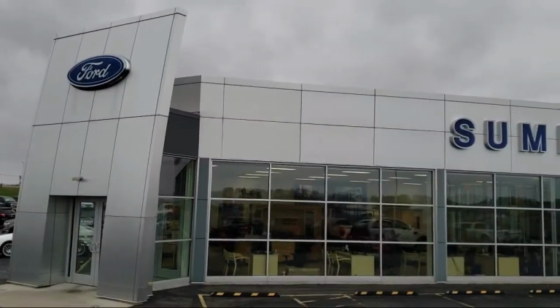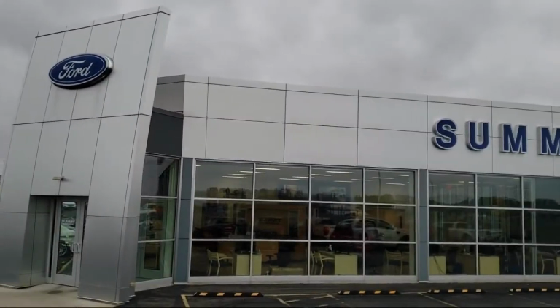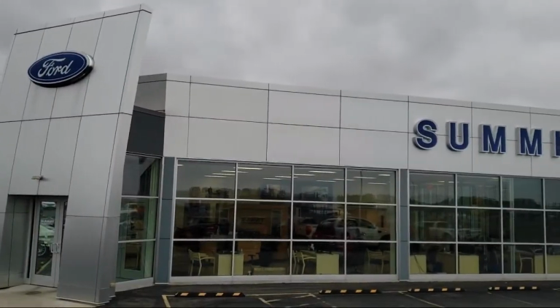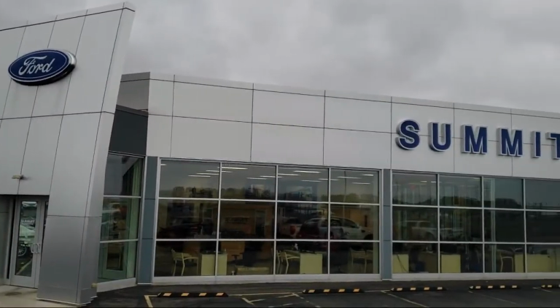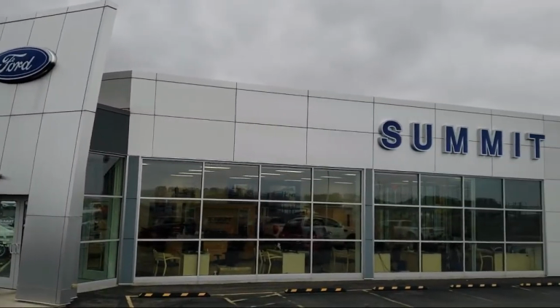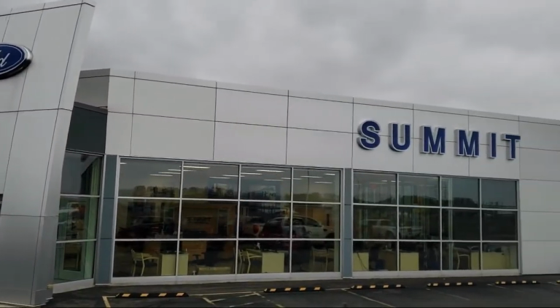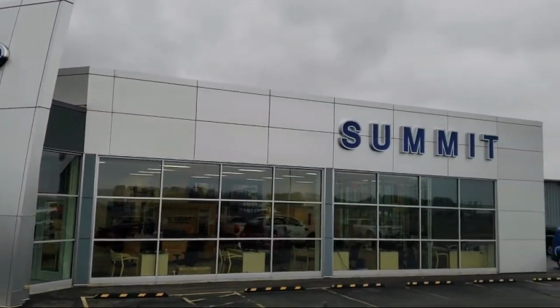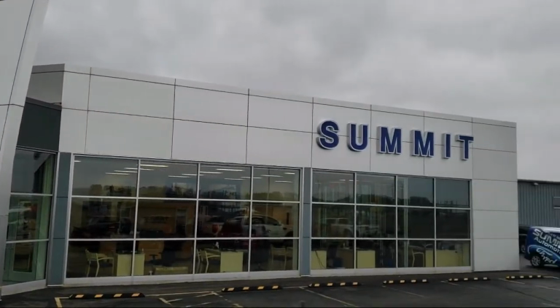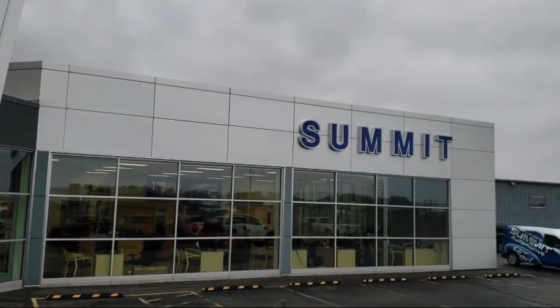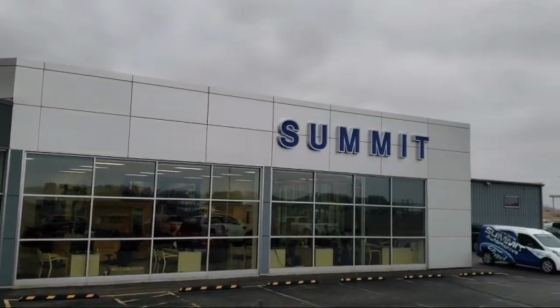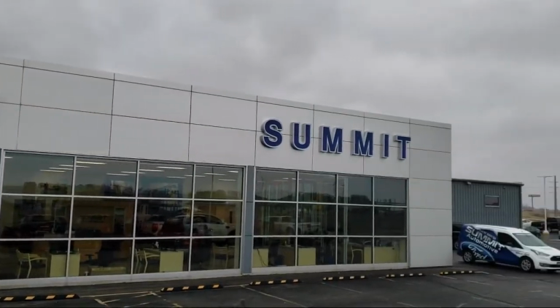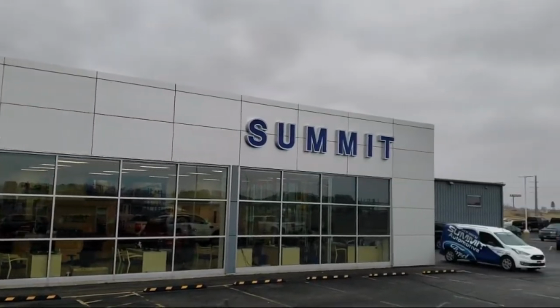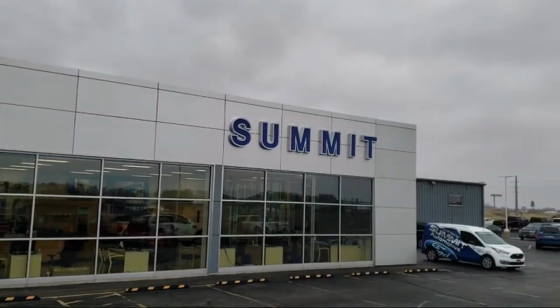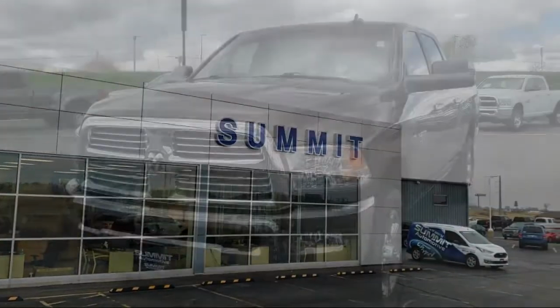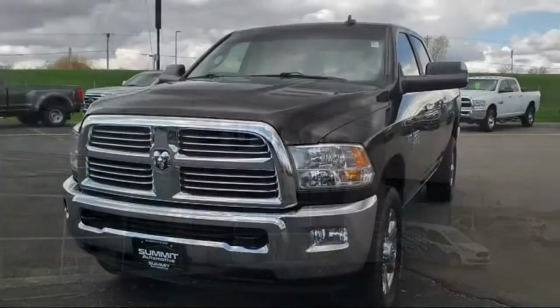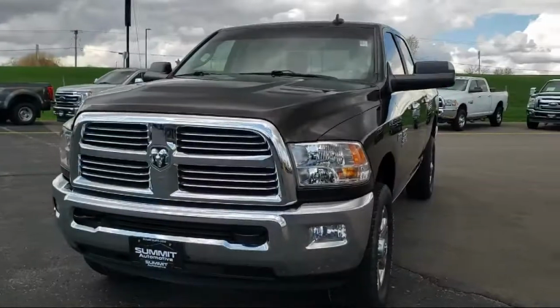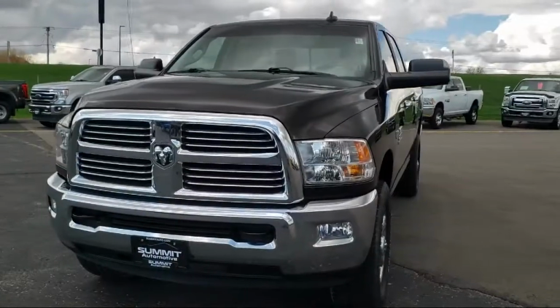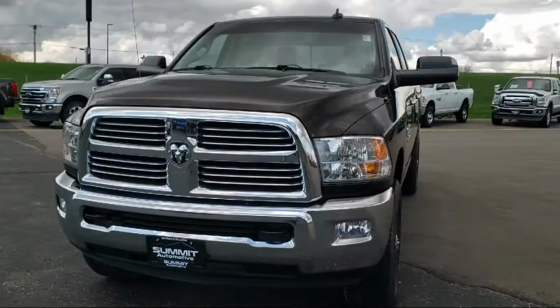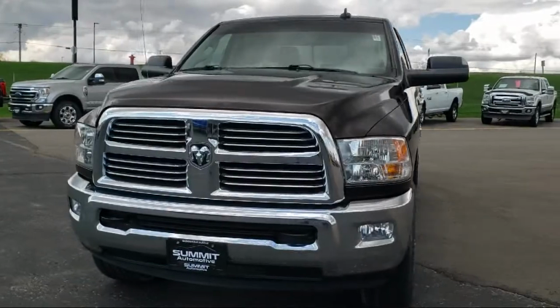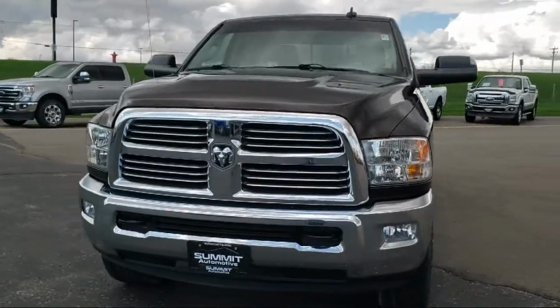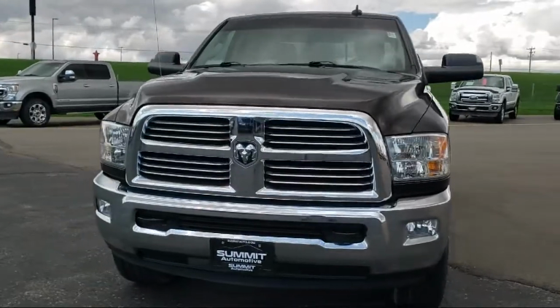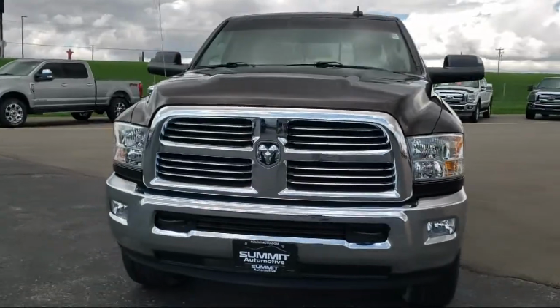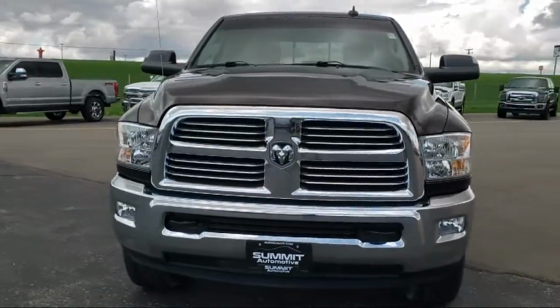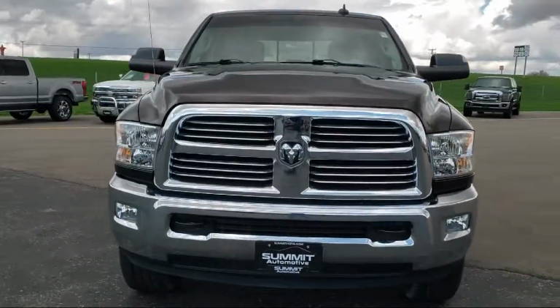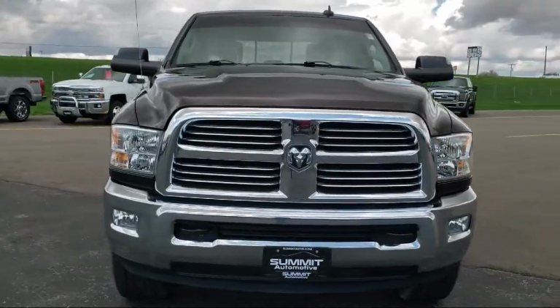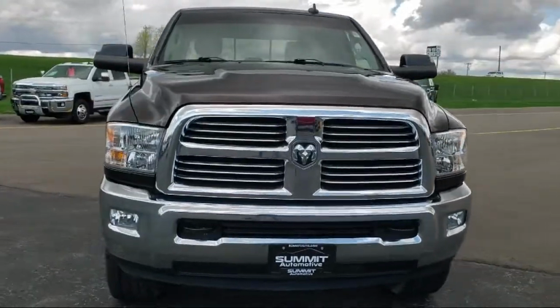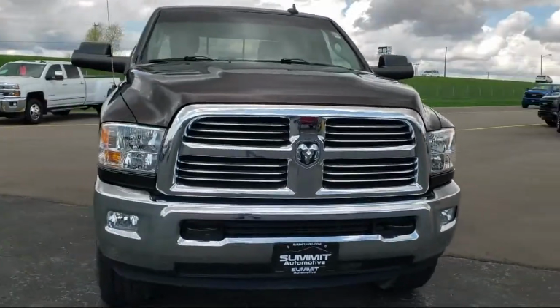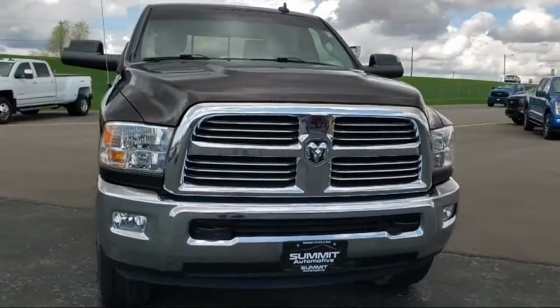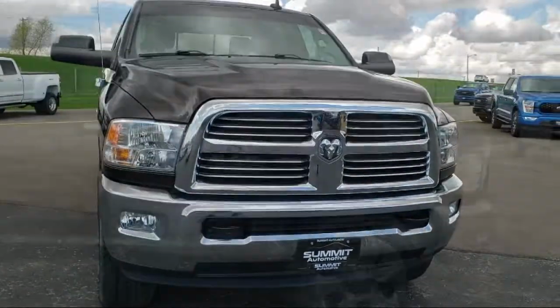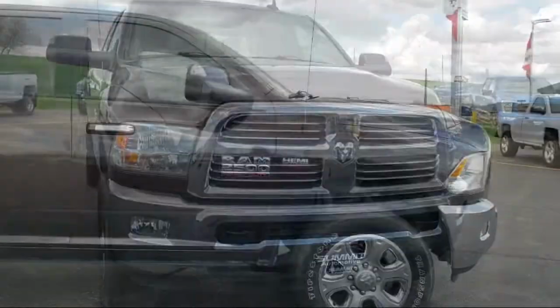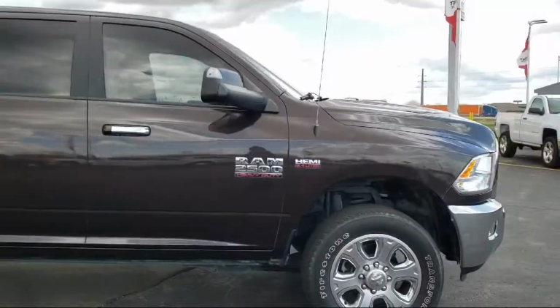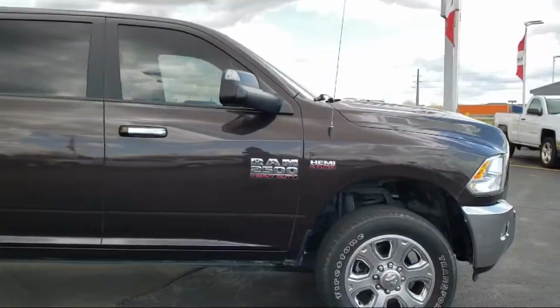Welcome to Summit Ford, your premier destination for purchasing a vehicle. Here's a look at another one of our pre-owned vehicles from our great selection.